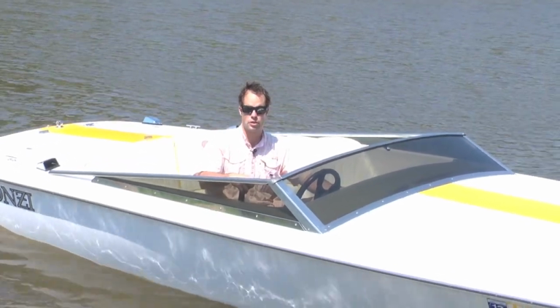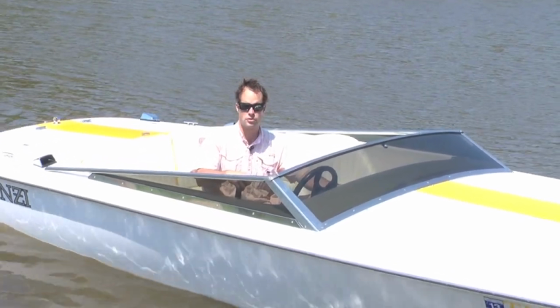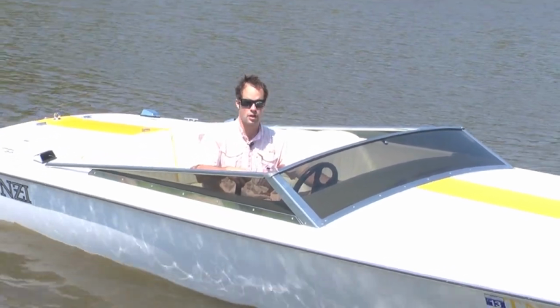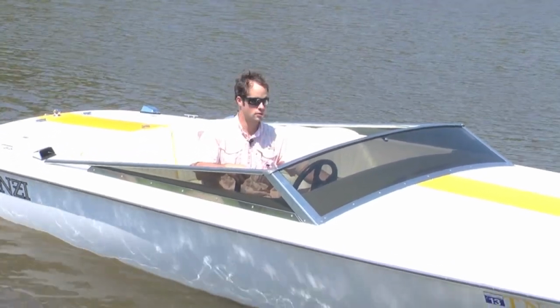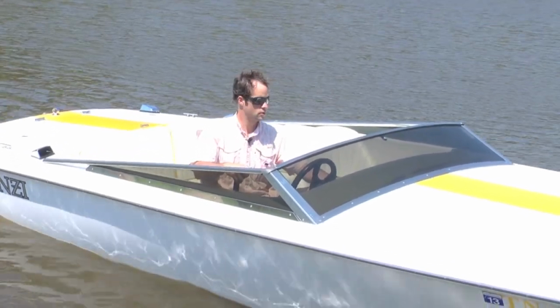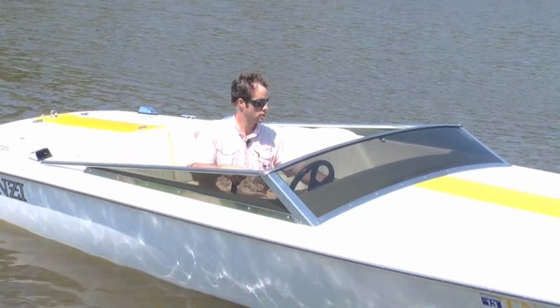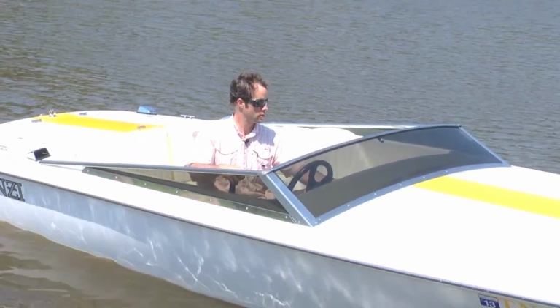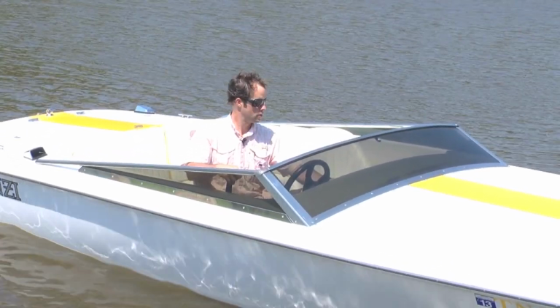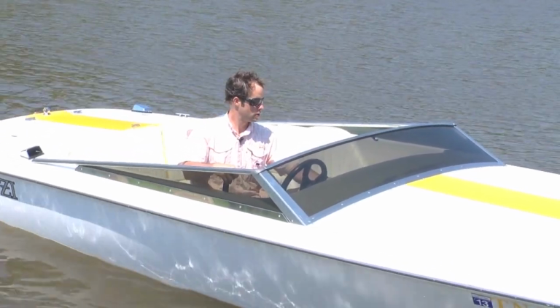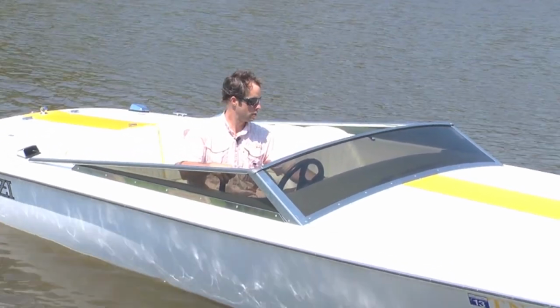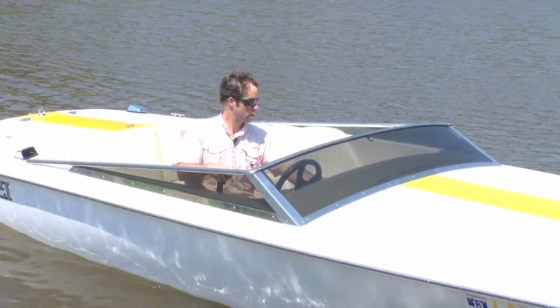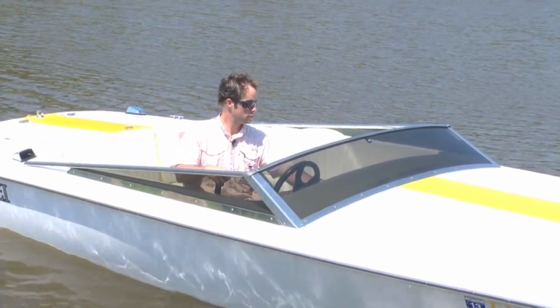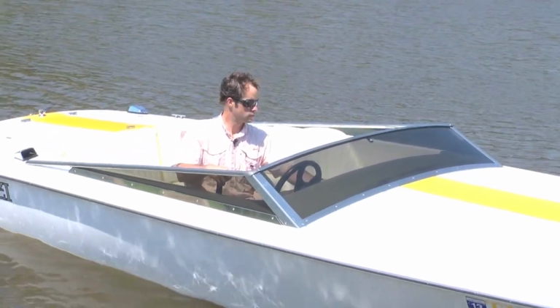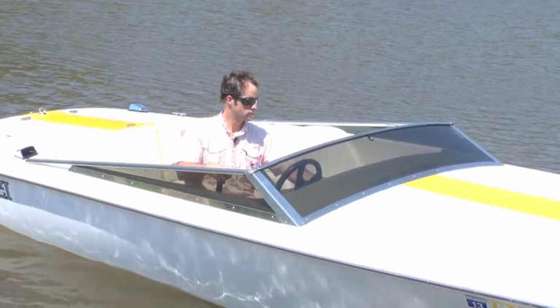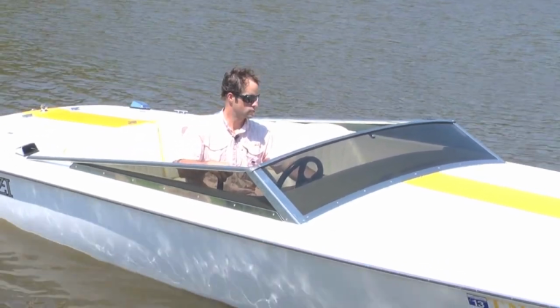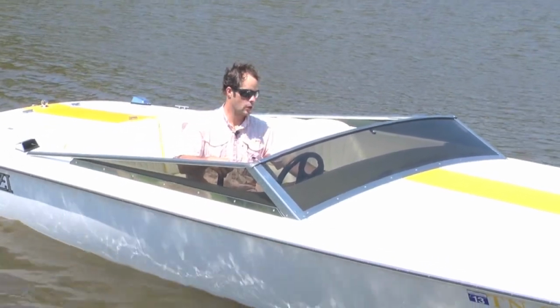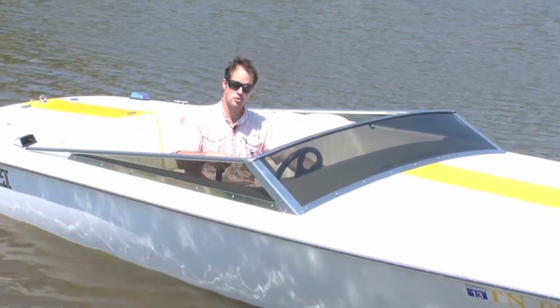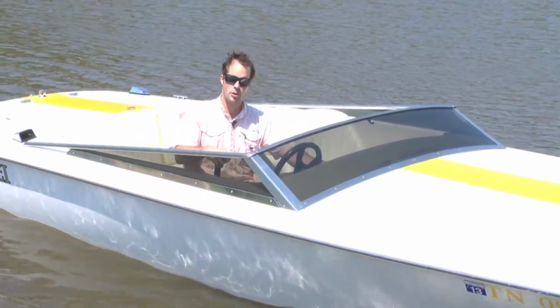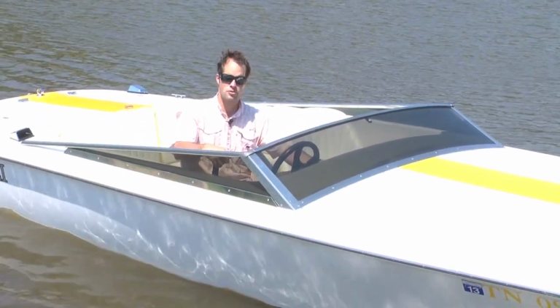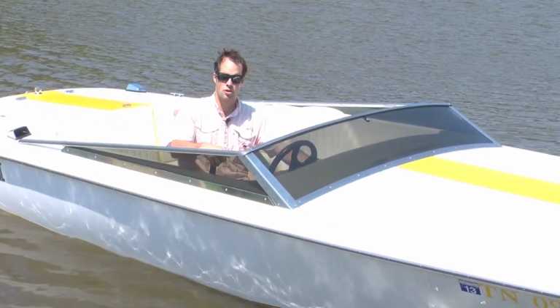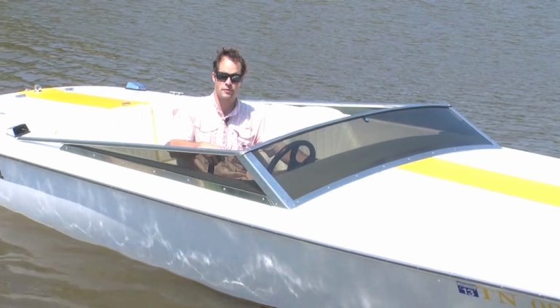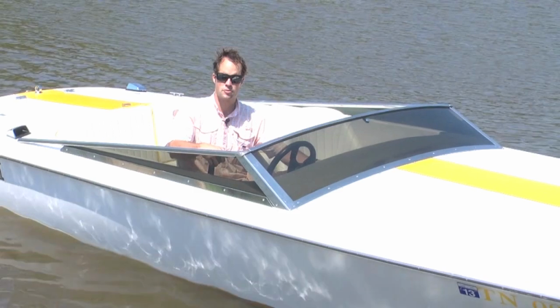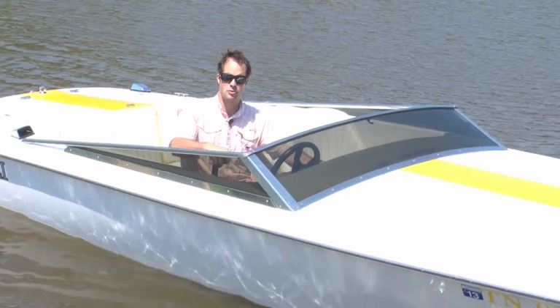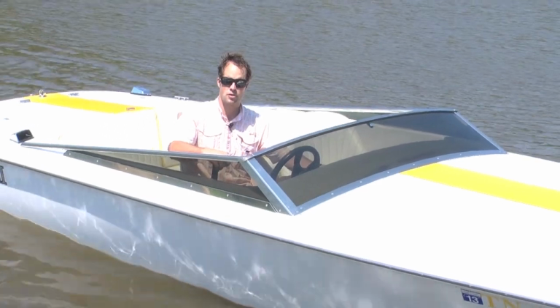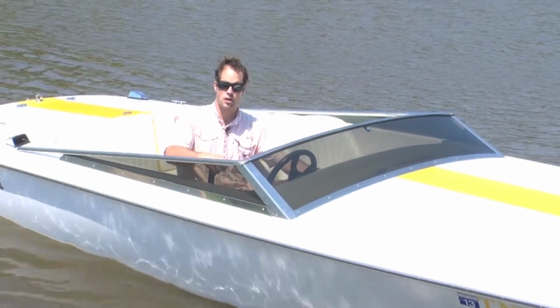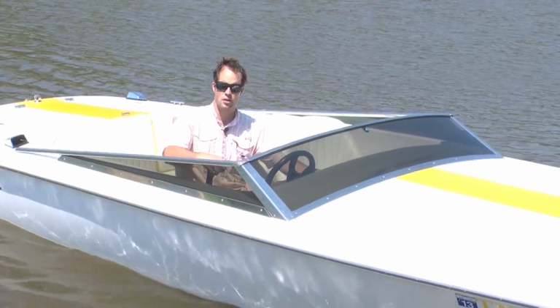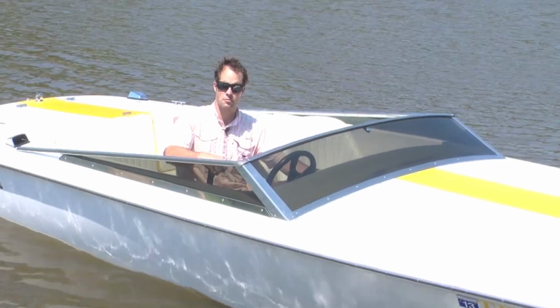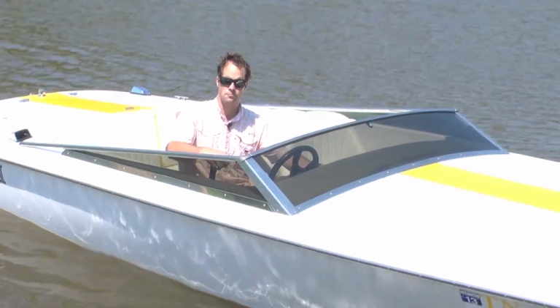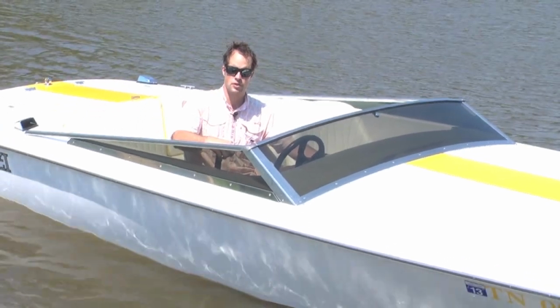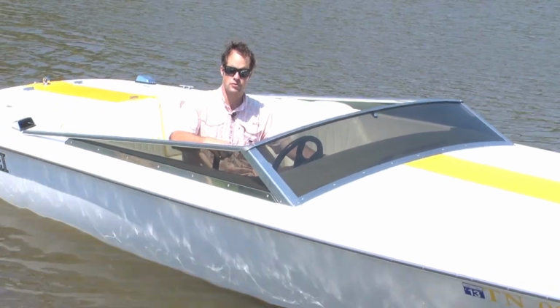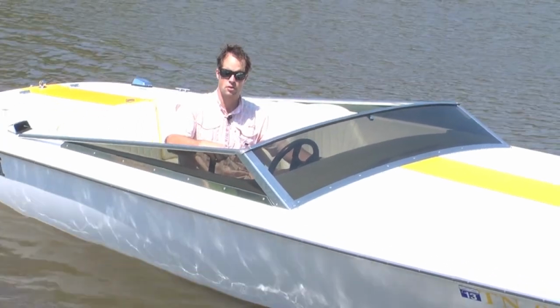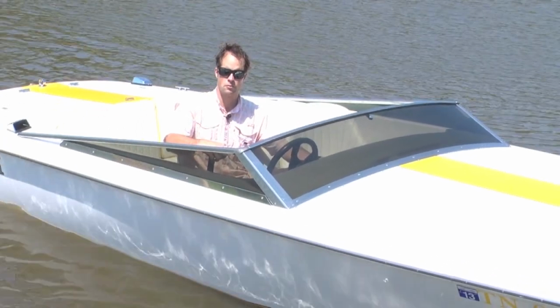This boat — anybody looking at this boat probably knows — Memphis Boat Center. MemphisBoatCenter.com, give us a call.